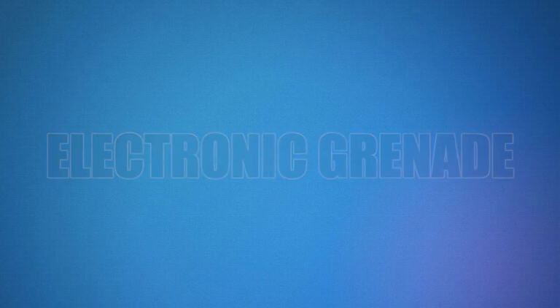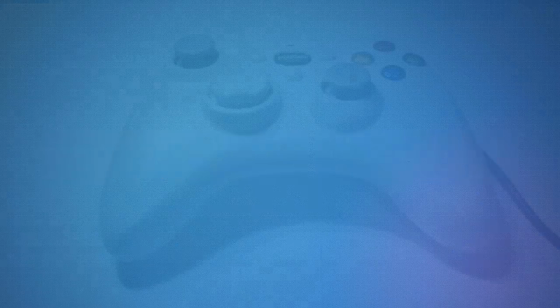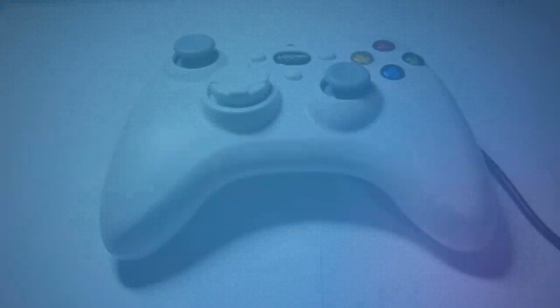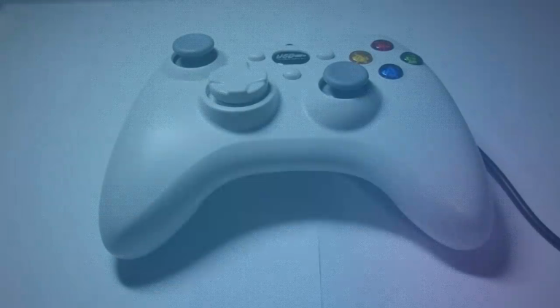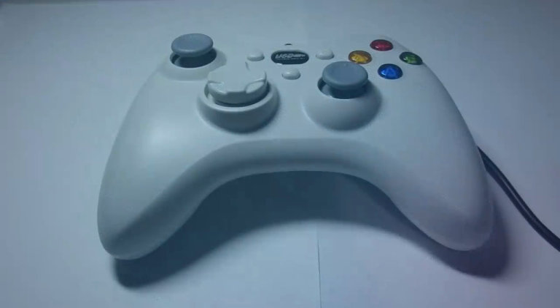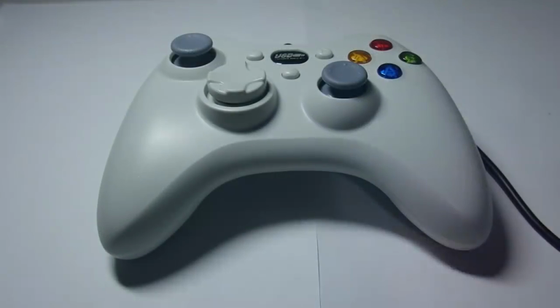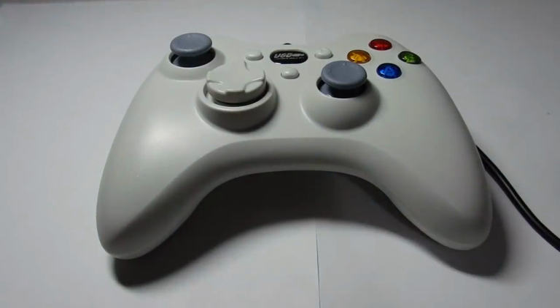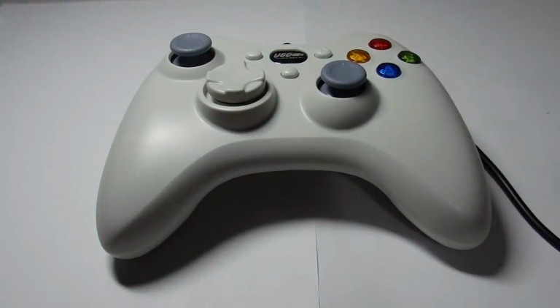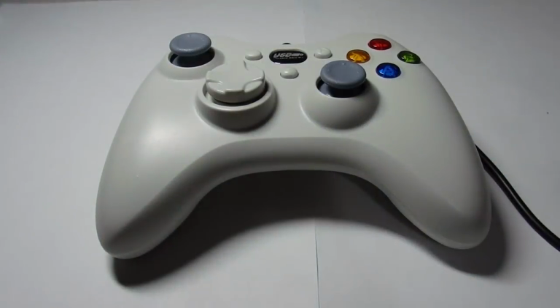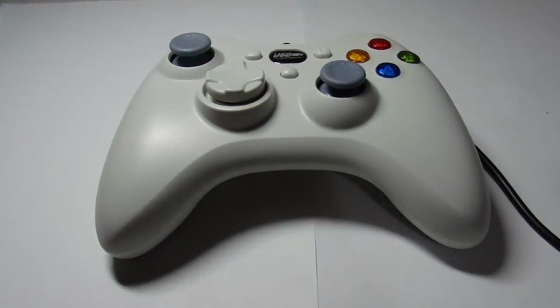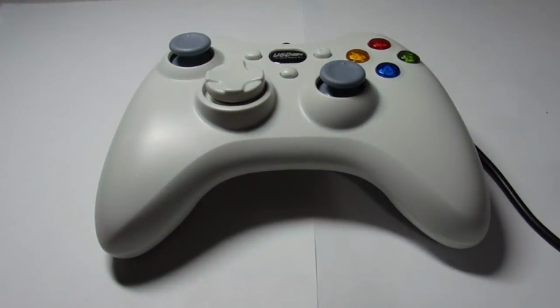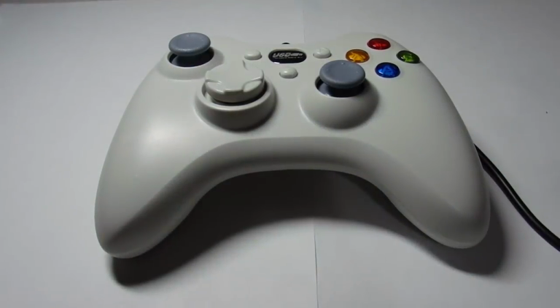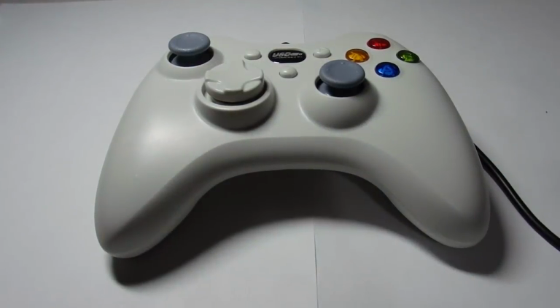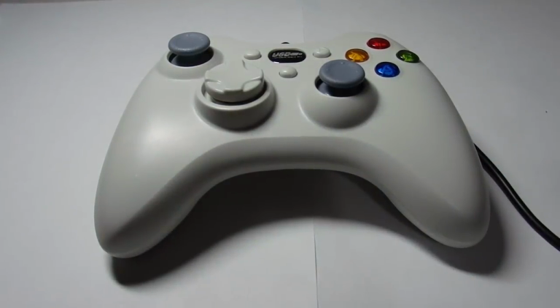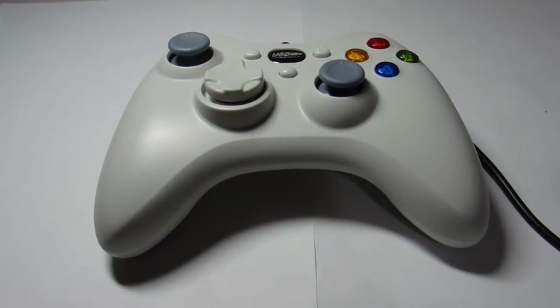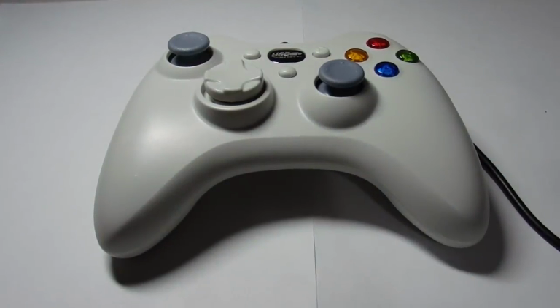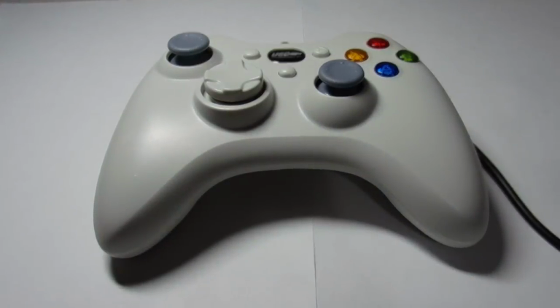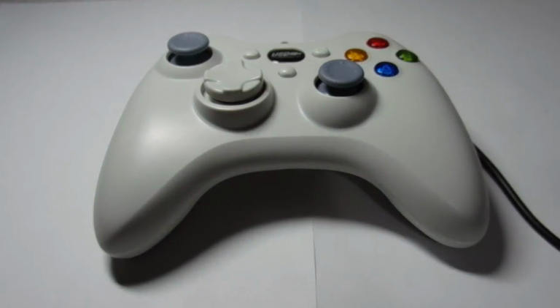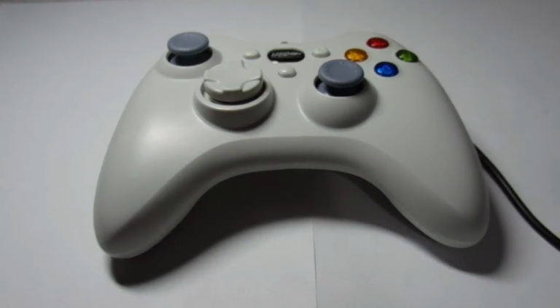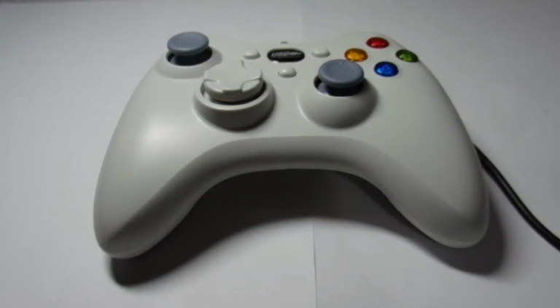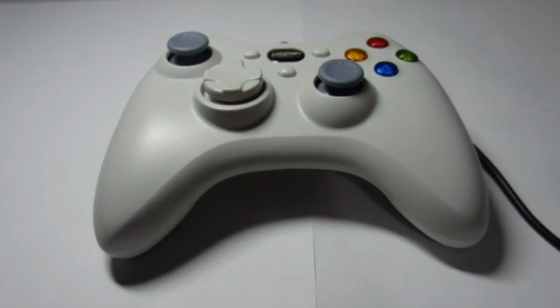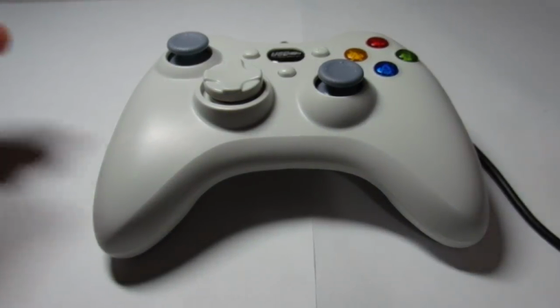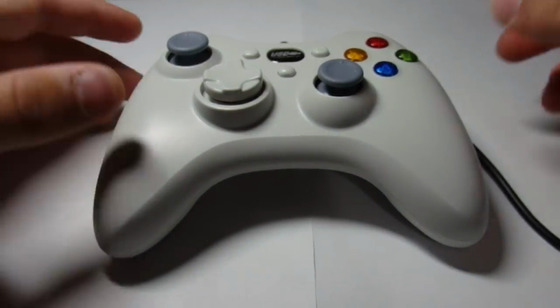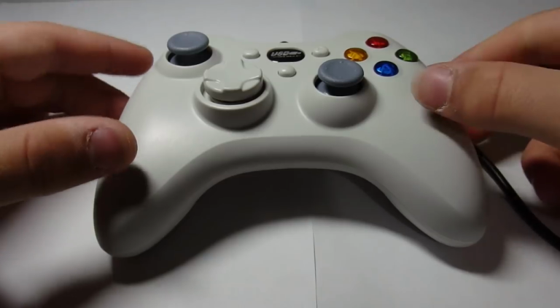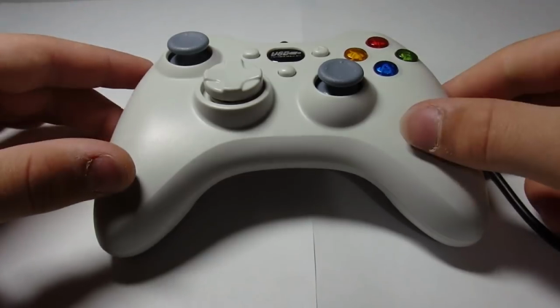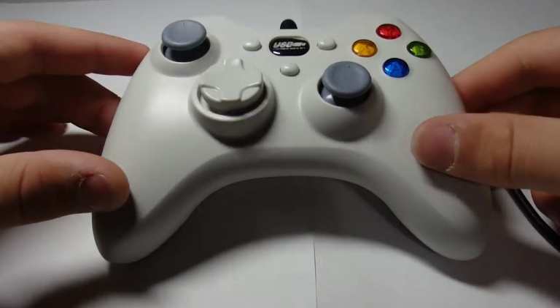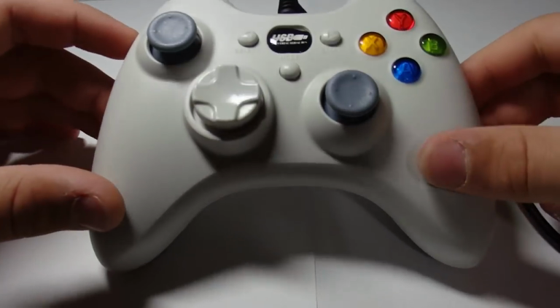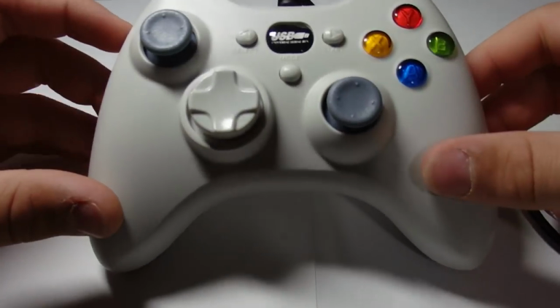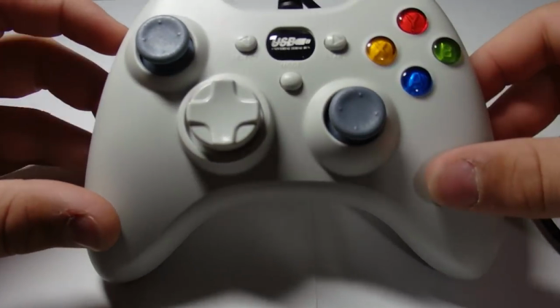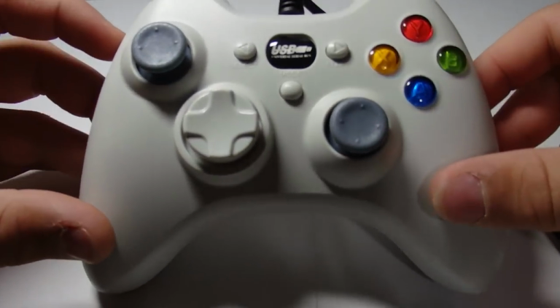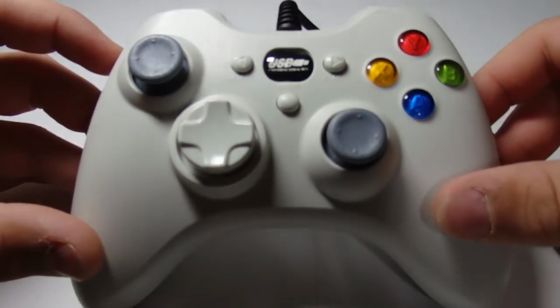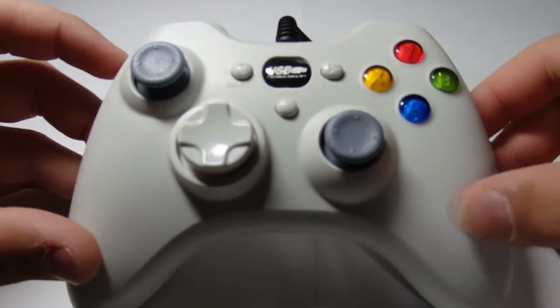Hello everyone! In today's video I'll be showing you how to create a Raspberry Pi HDMI plug and play controller.